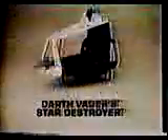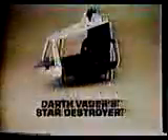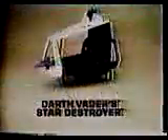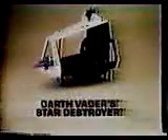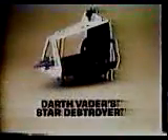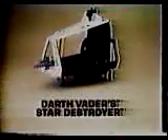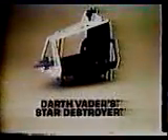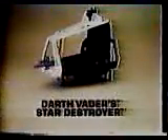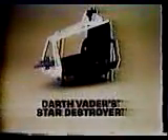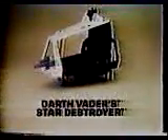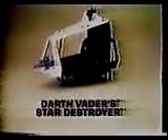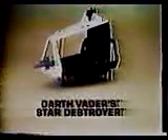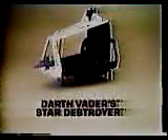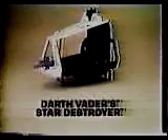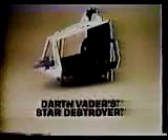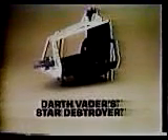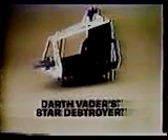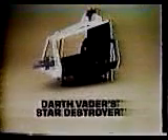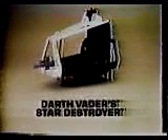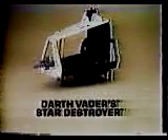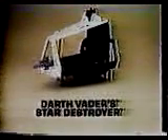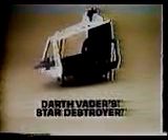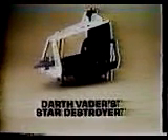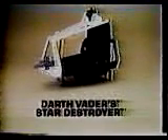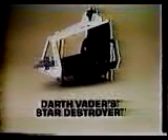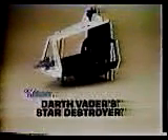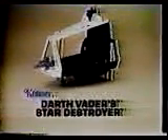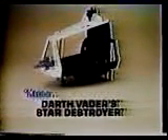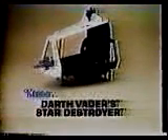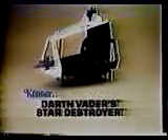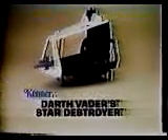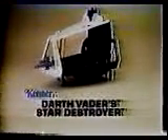Darth Vader's Star Destroyer from Star Wars The Empire Strikes Back Collection. Action figures each sold separately. From Kenner.